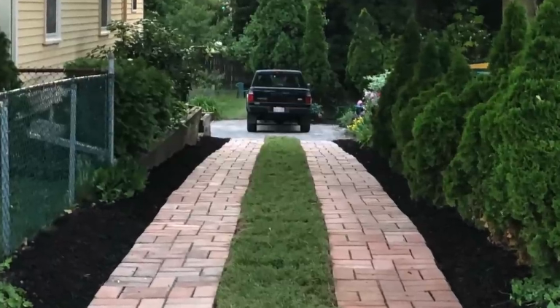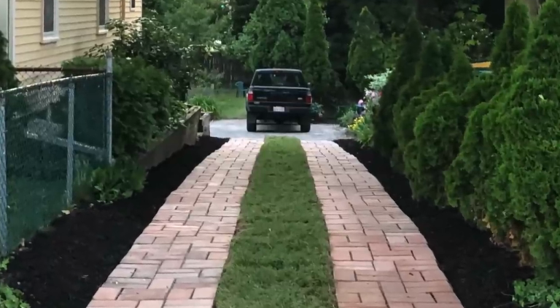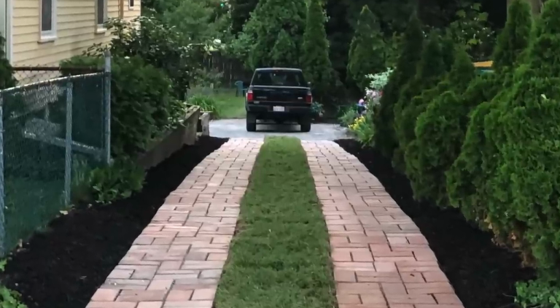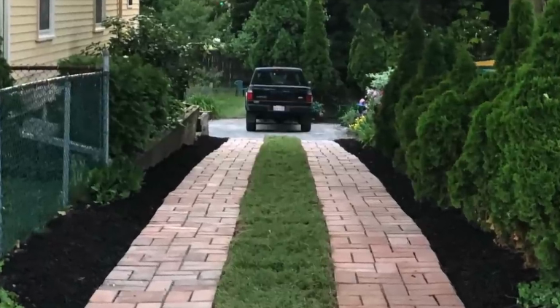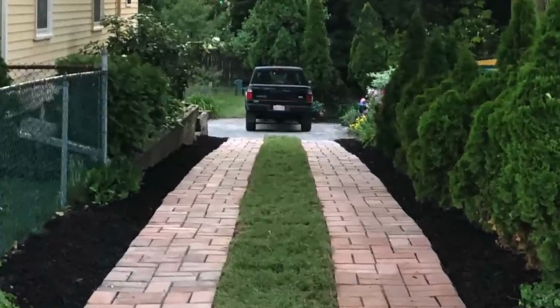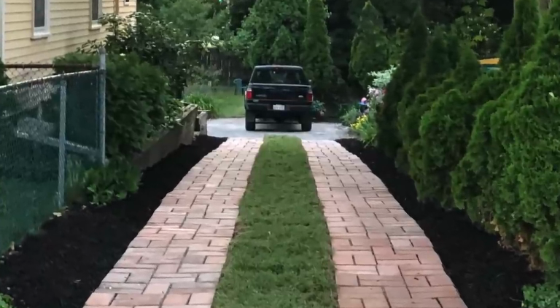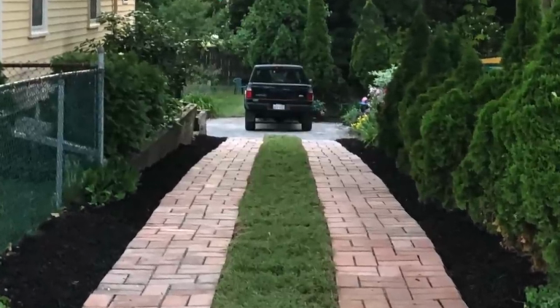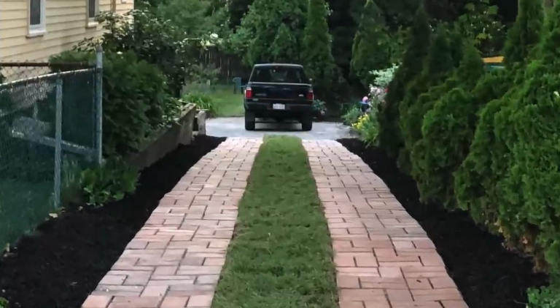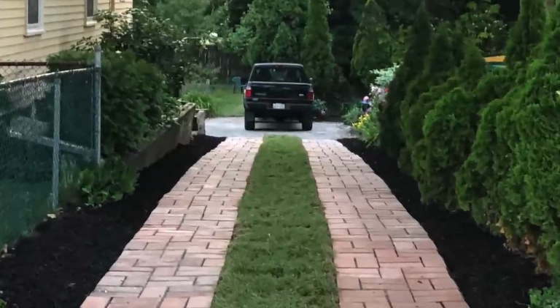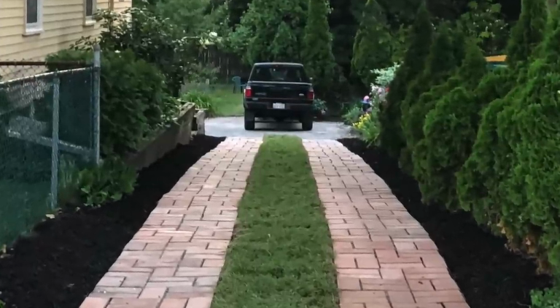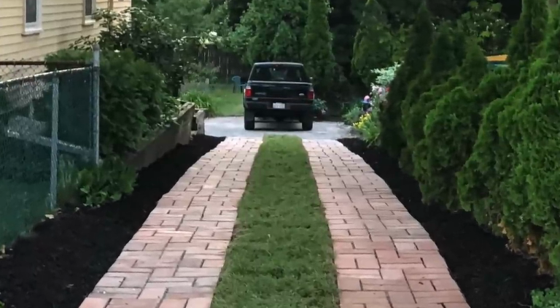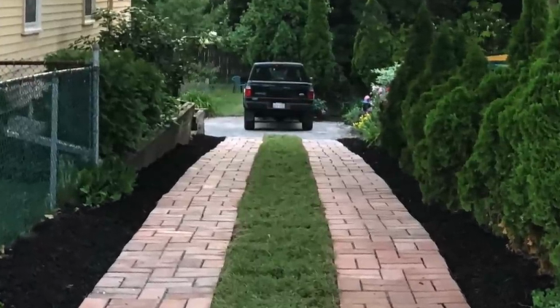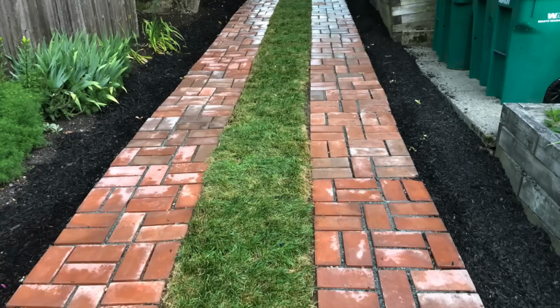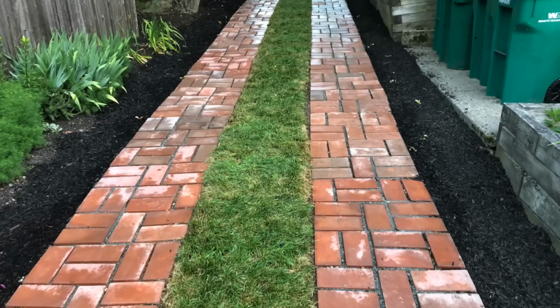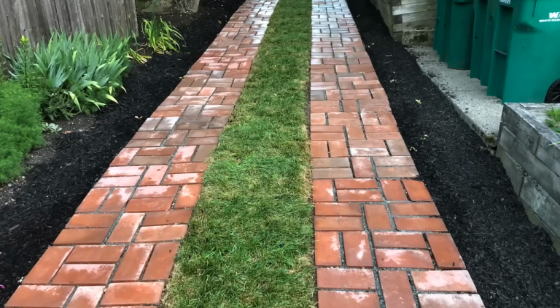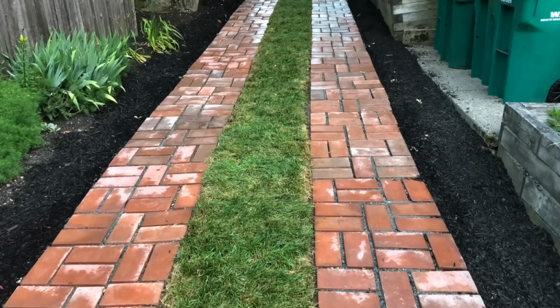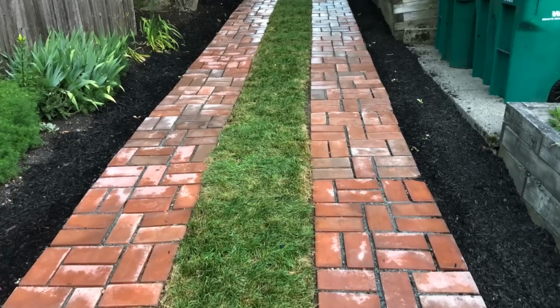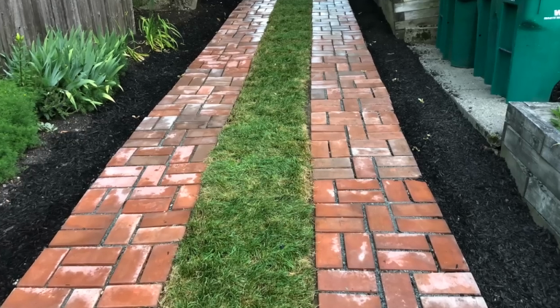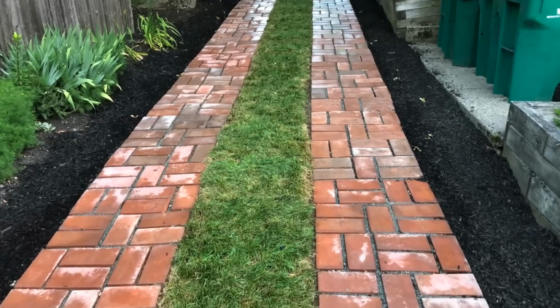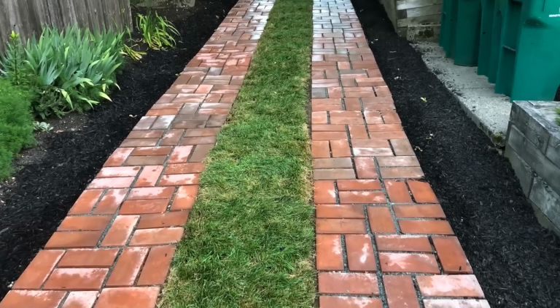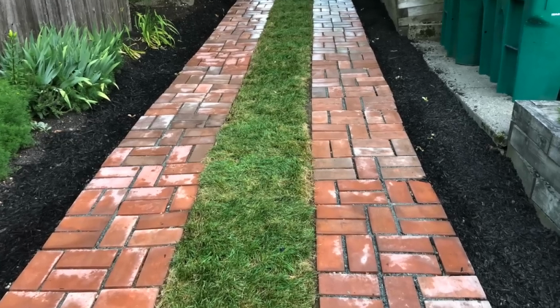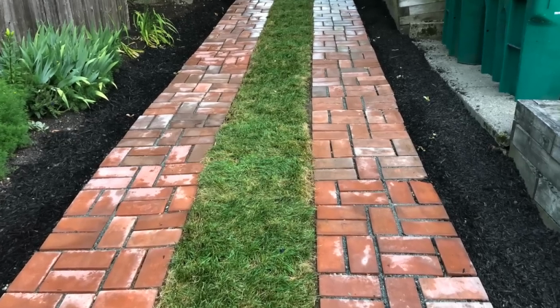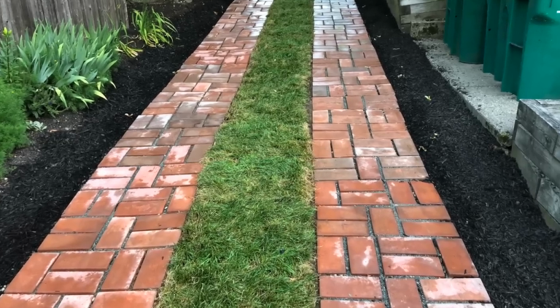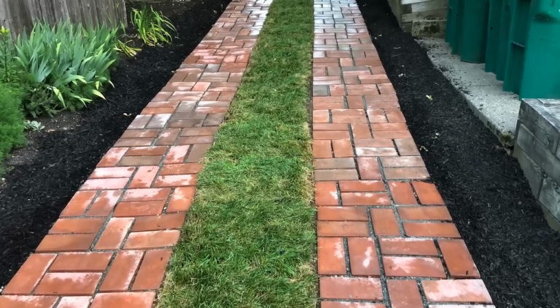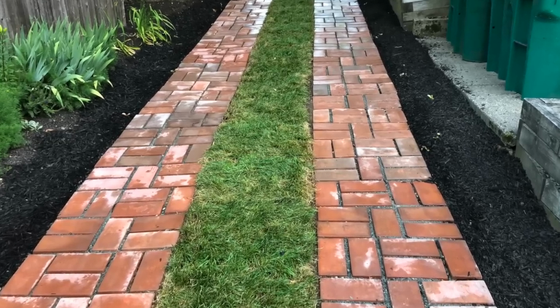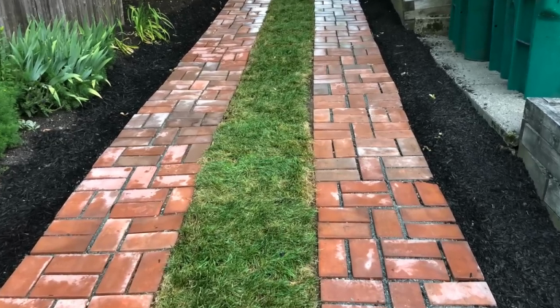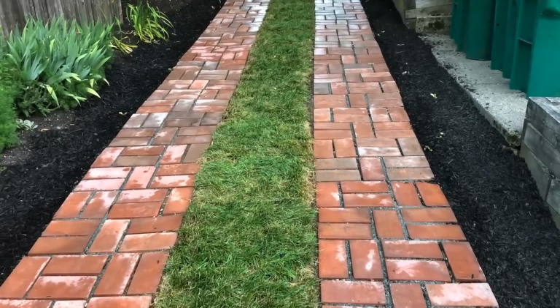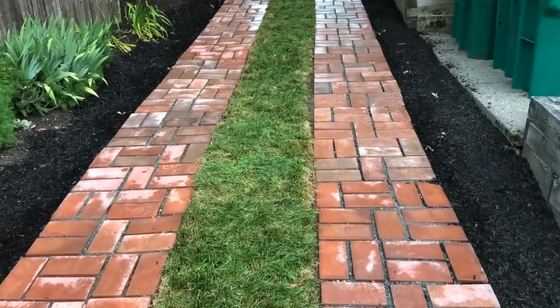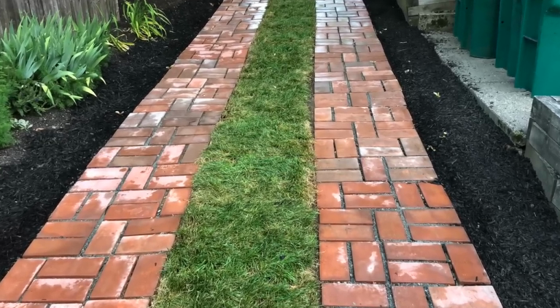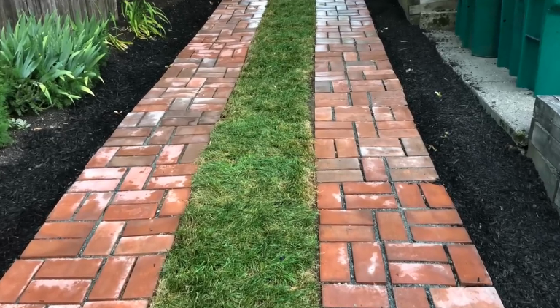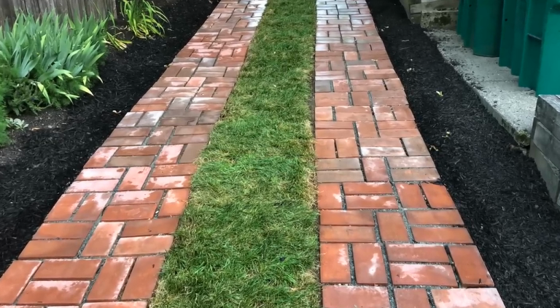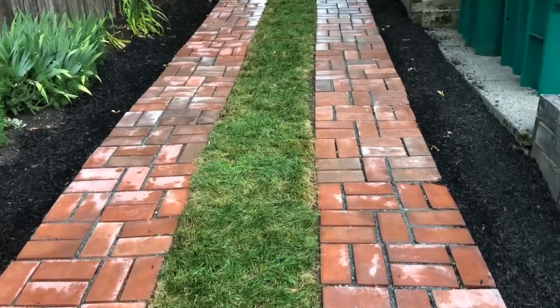That looks nice. Here's the wet look of the driveway. And here's a trick for everybody.